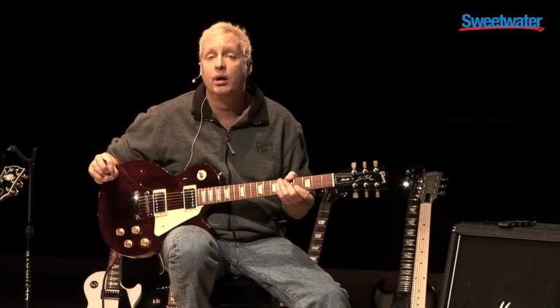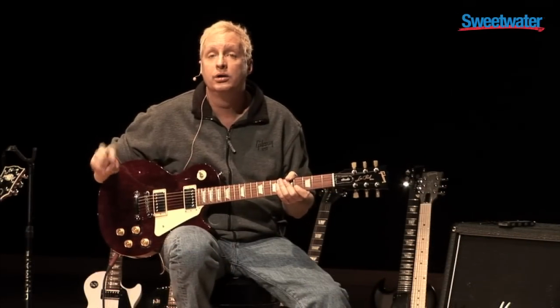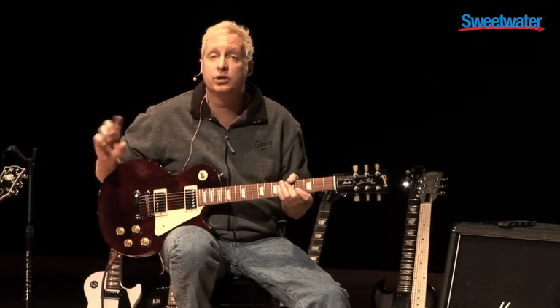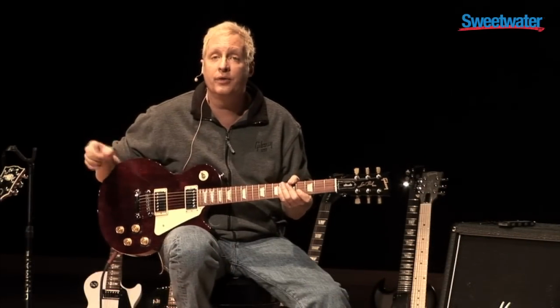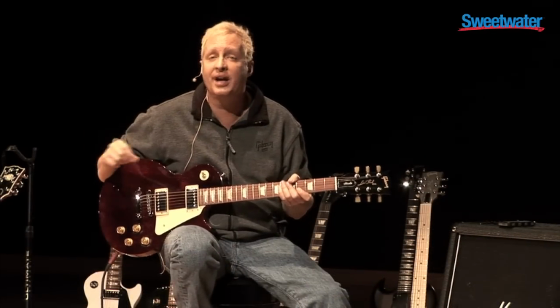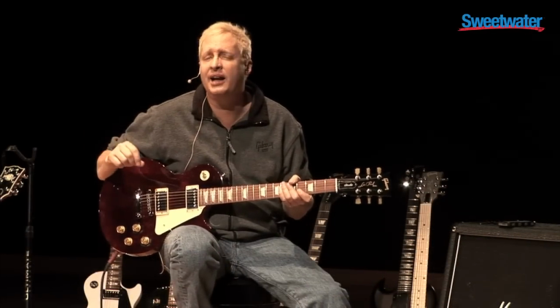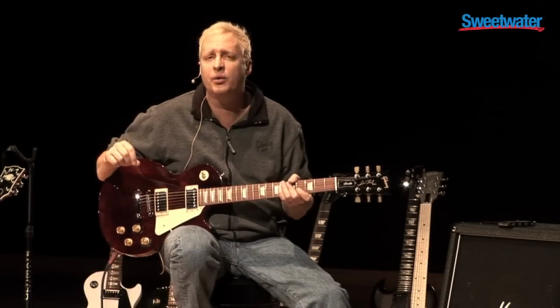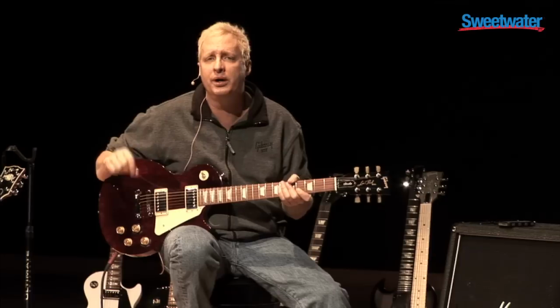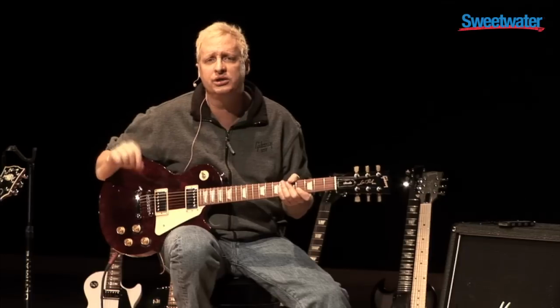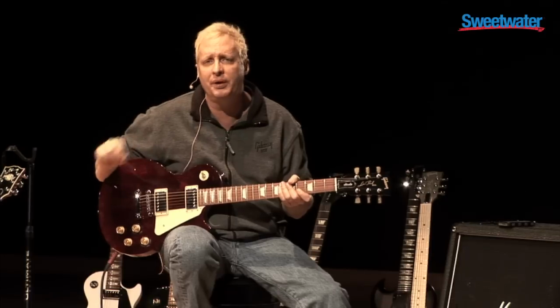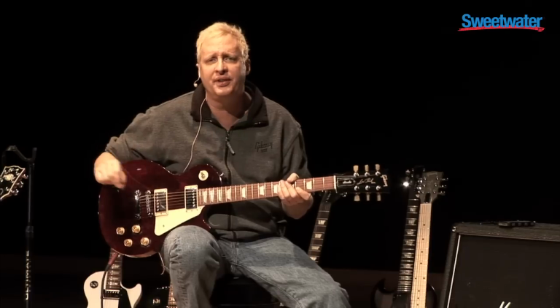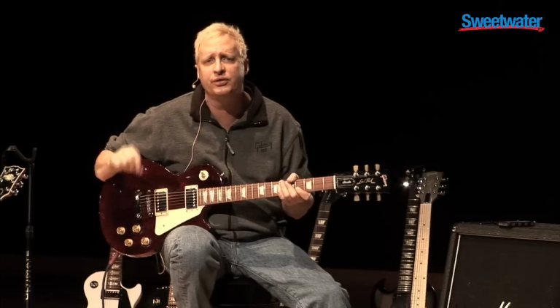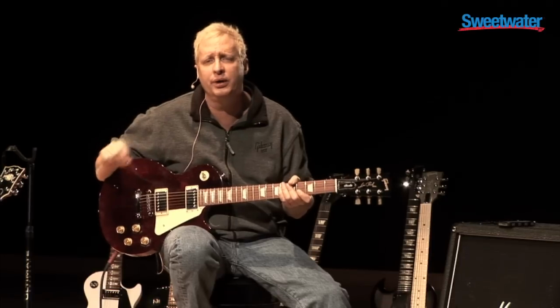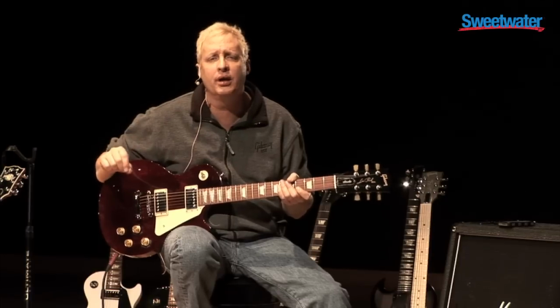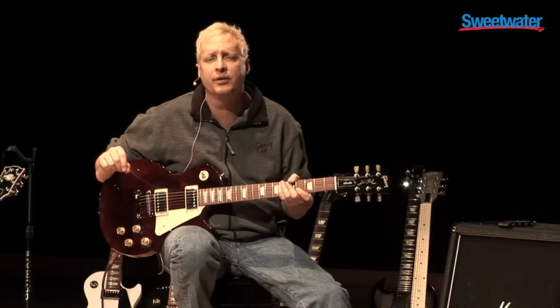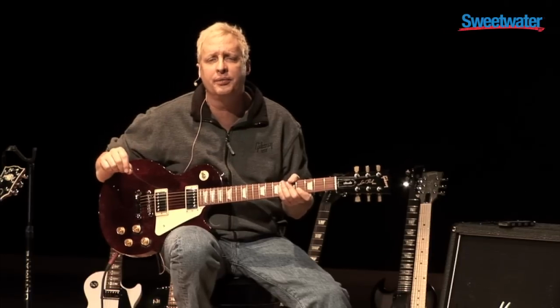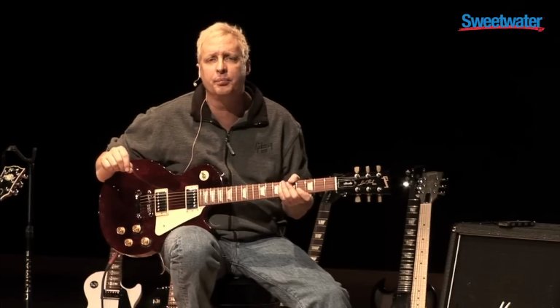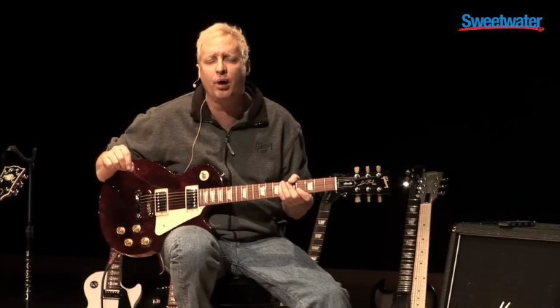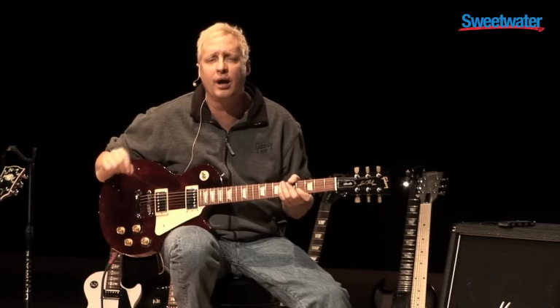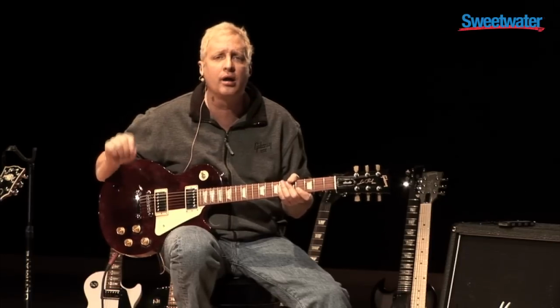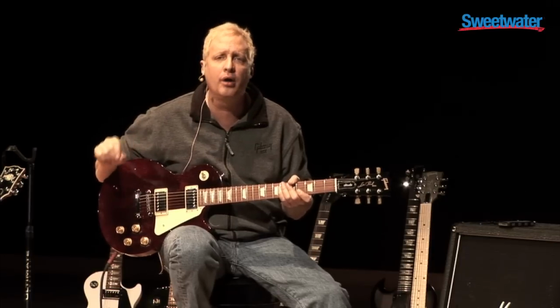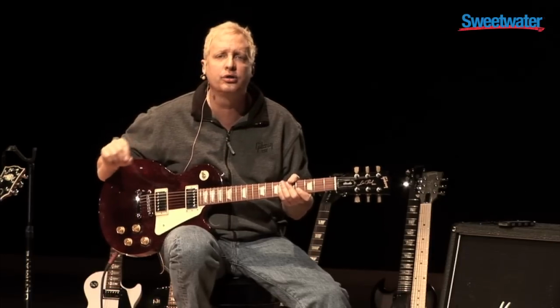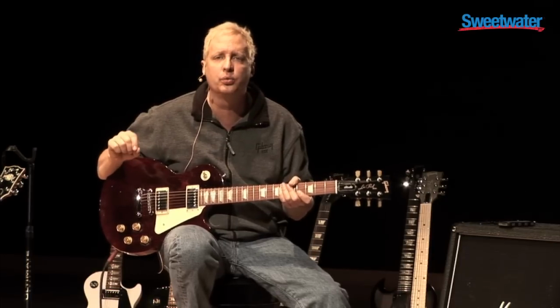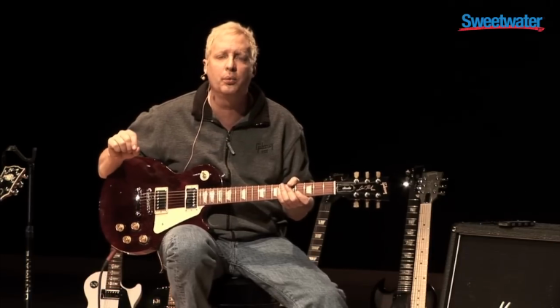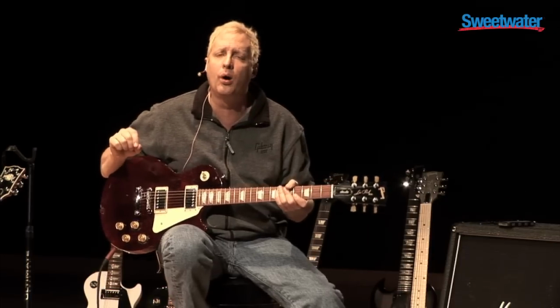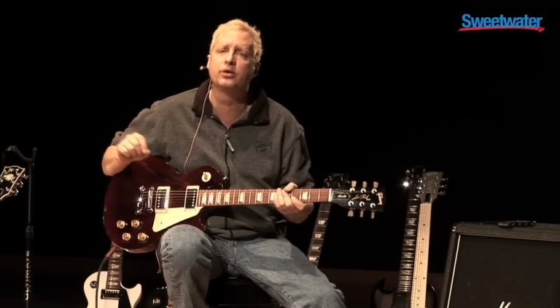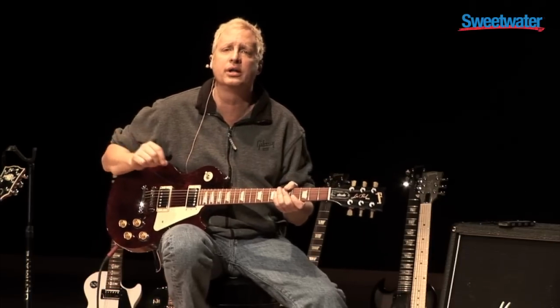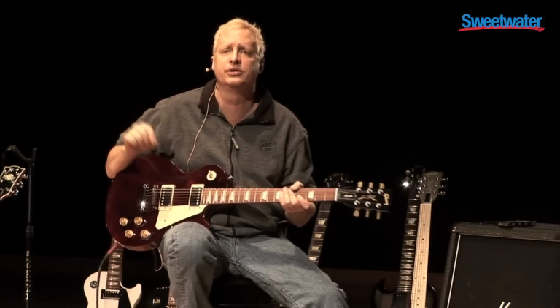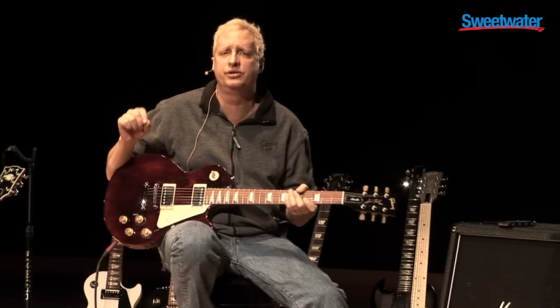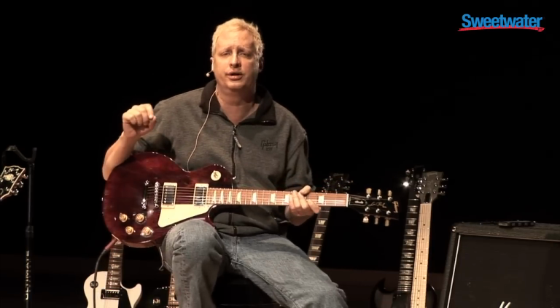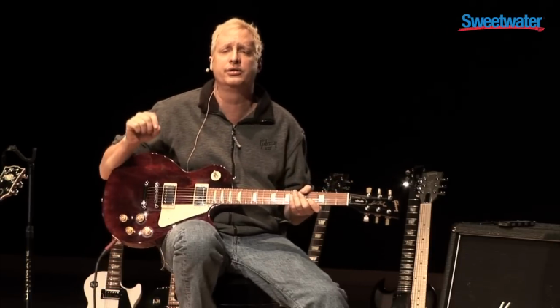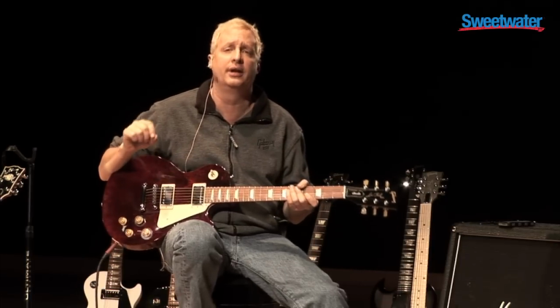So if you've got any questions about this or any other Gibson product, call your Sweetwater sales engineers today.